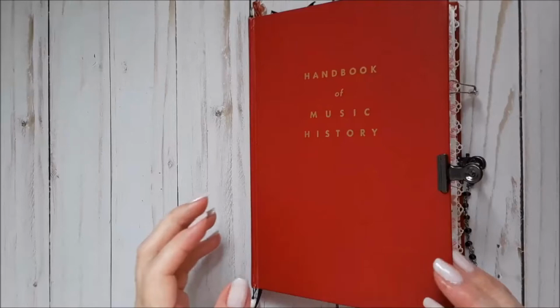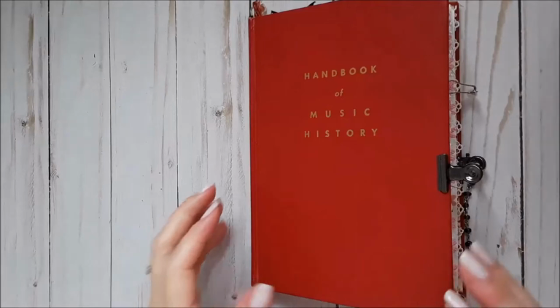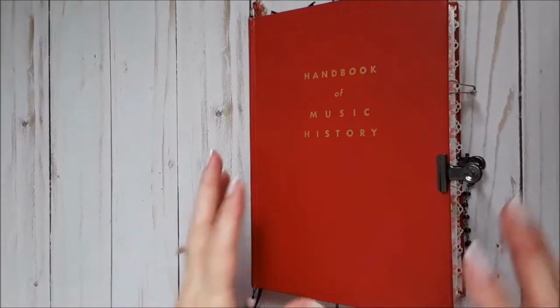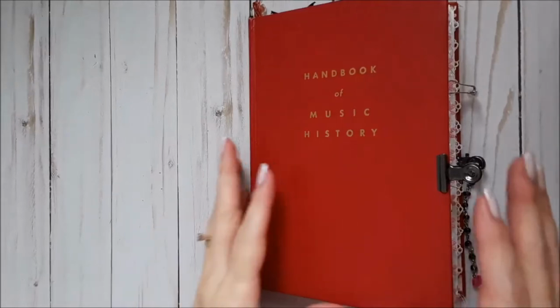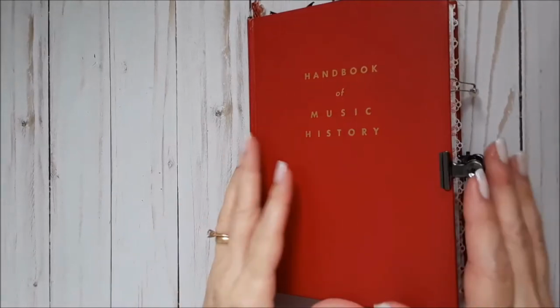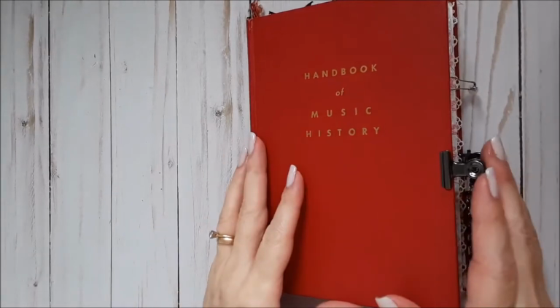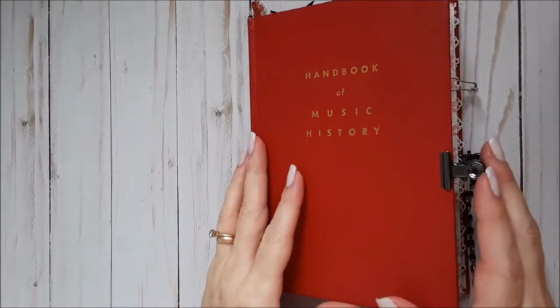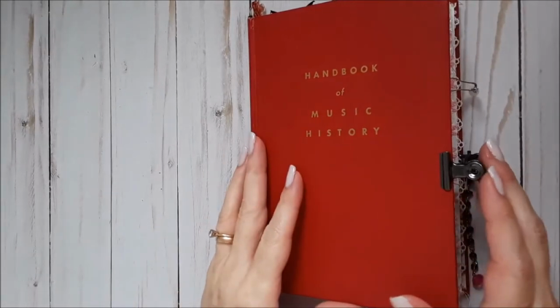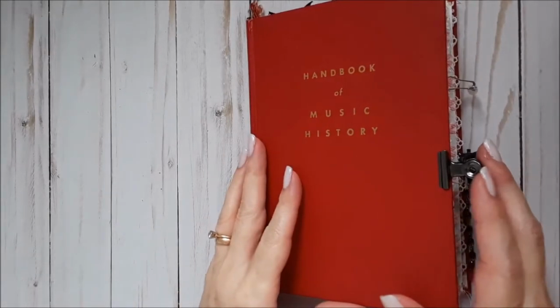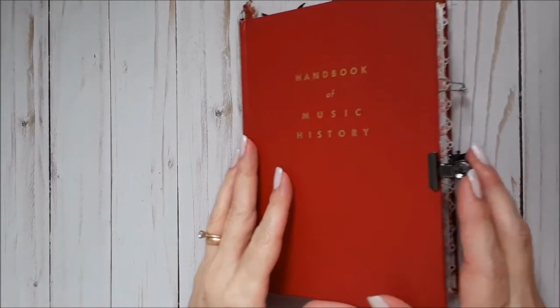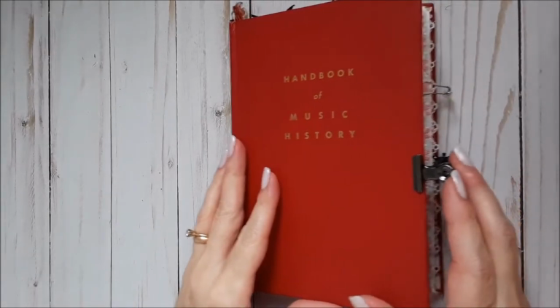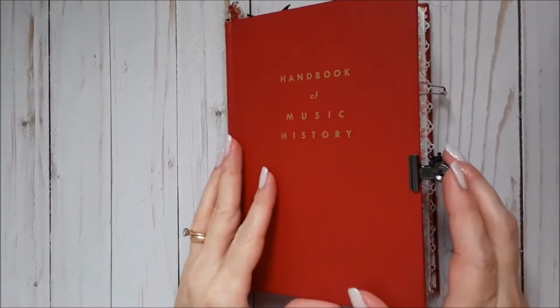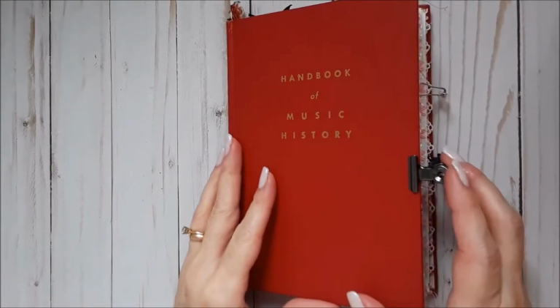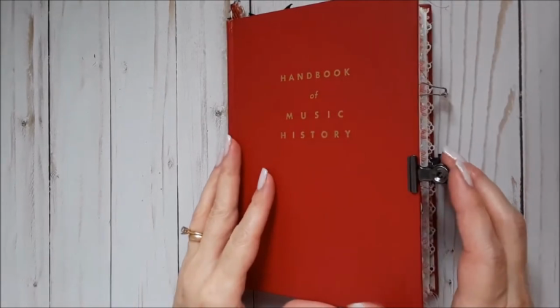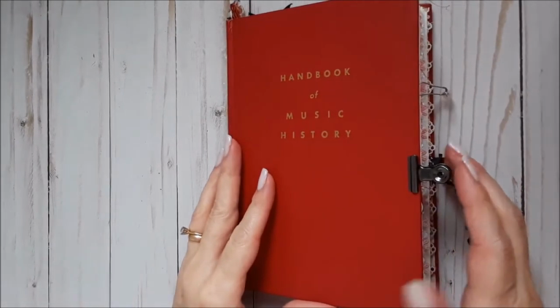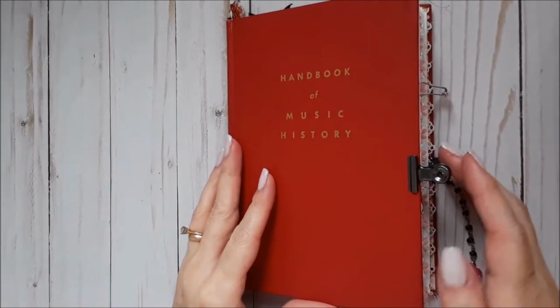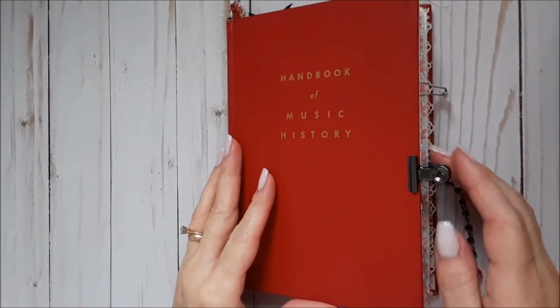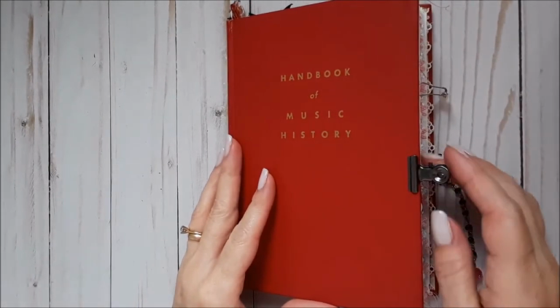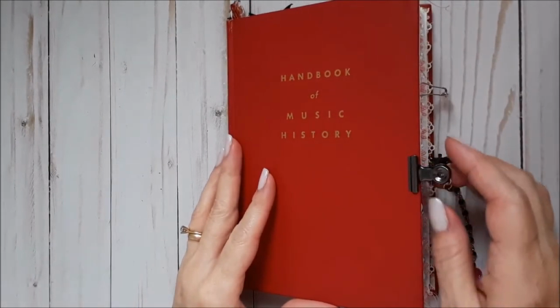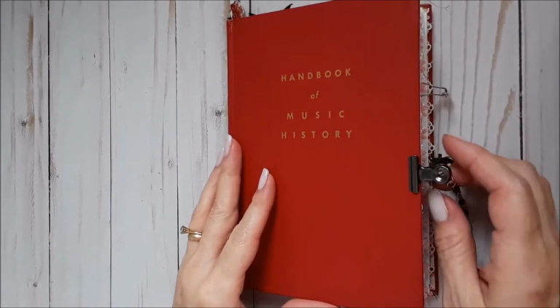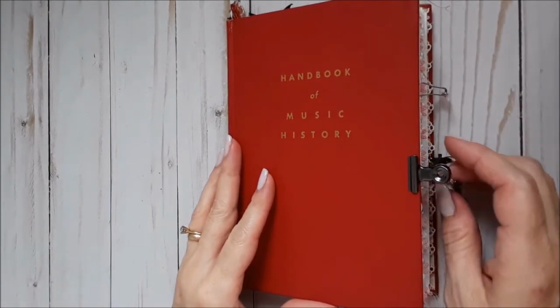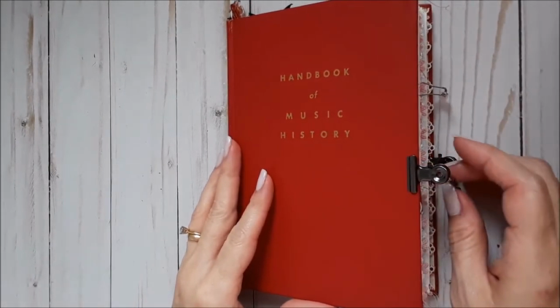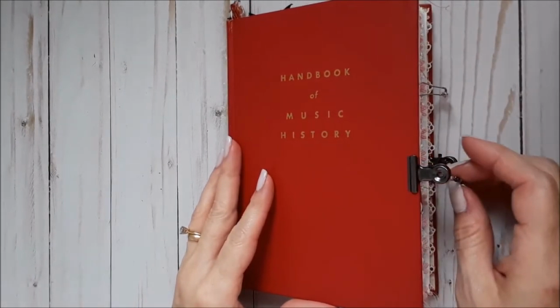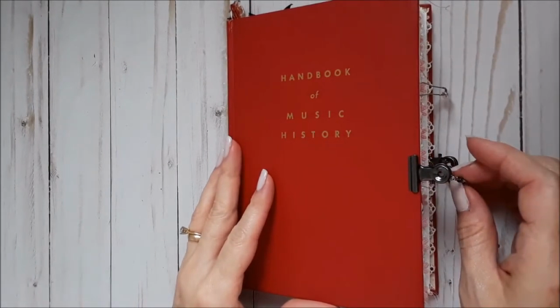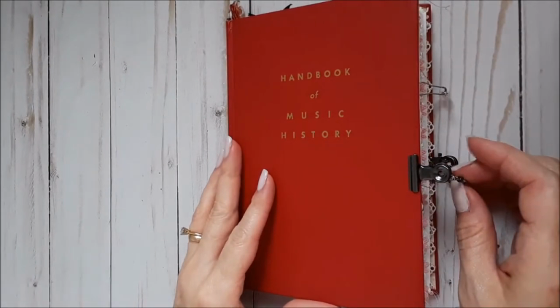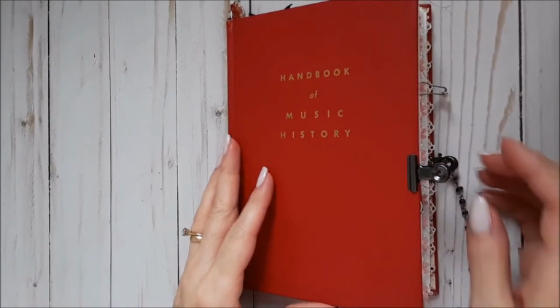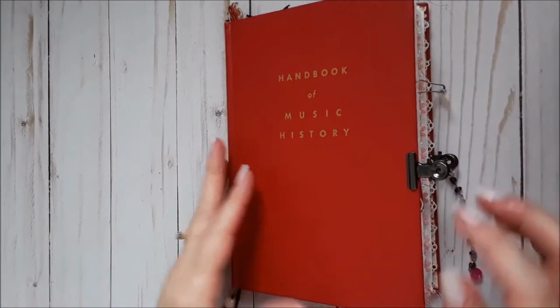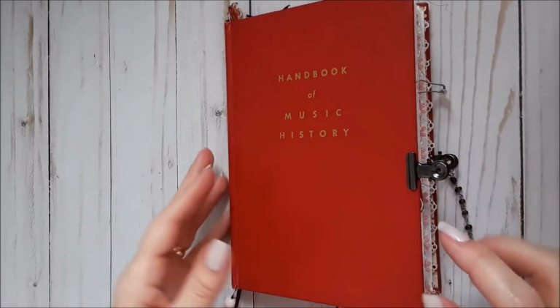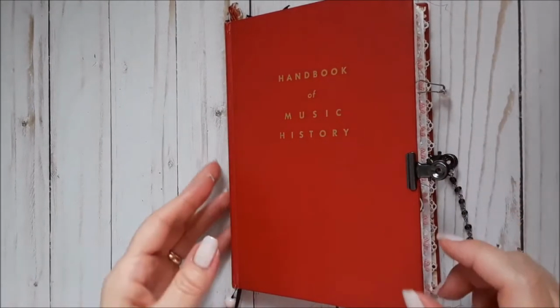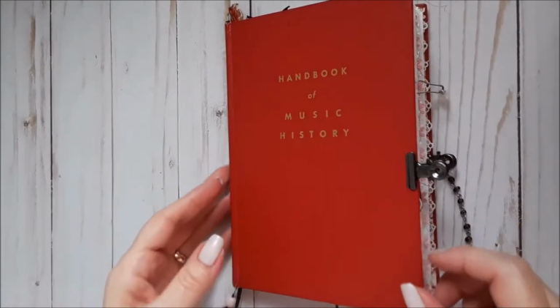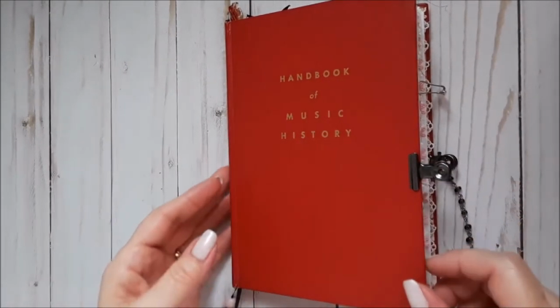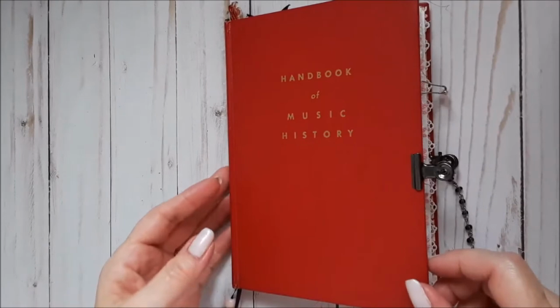Hello everyone, this is Susan from Three Sisters Sundries. I have a little bit of a journal share today.